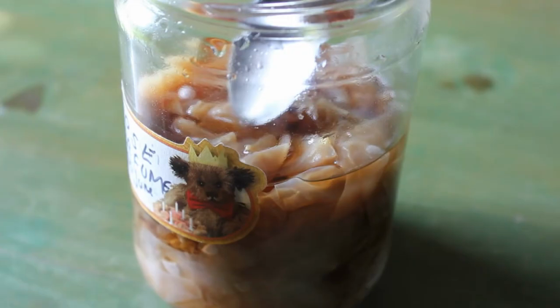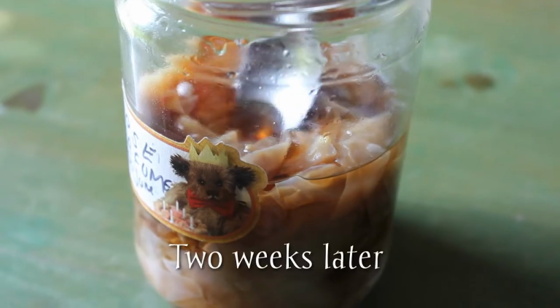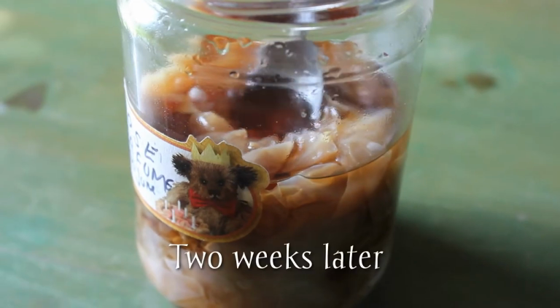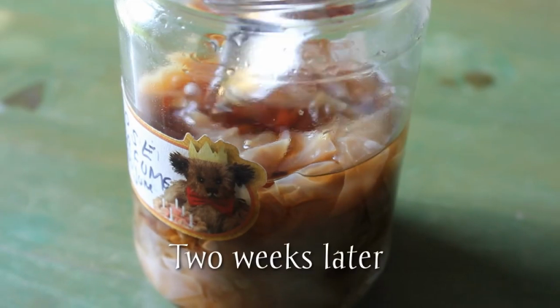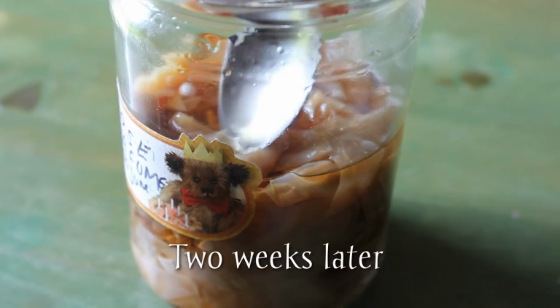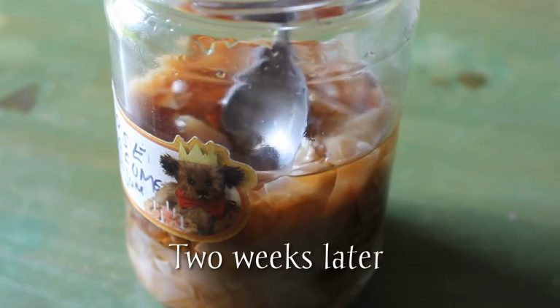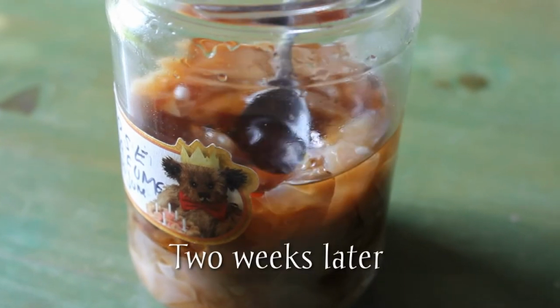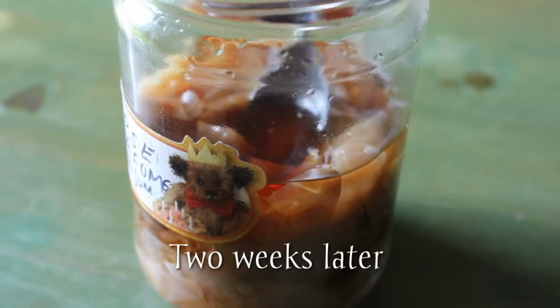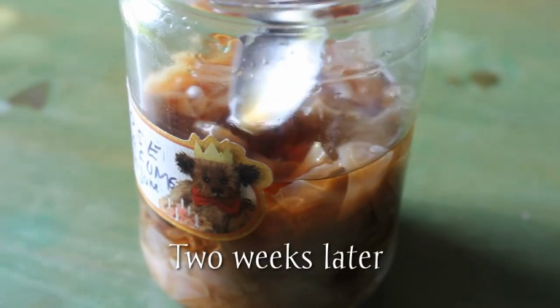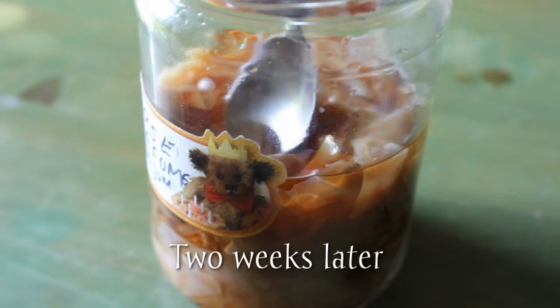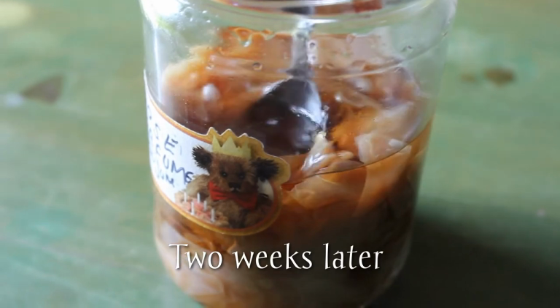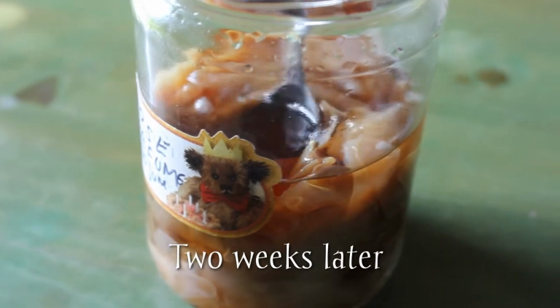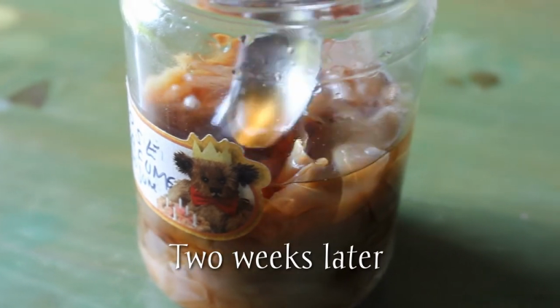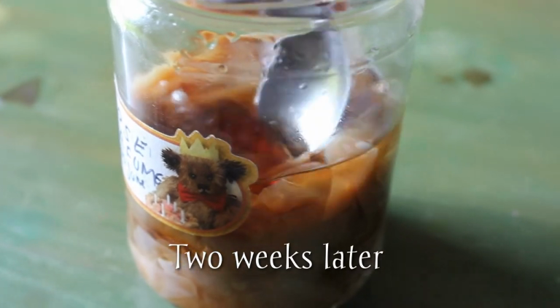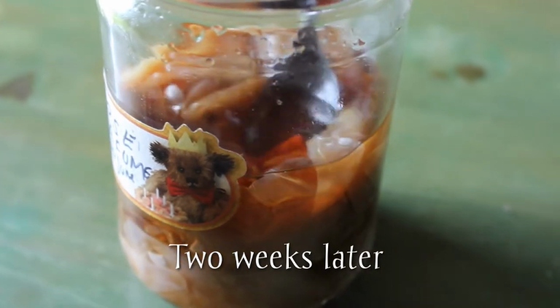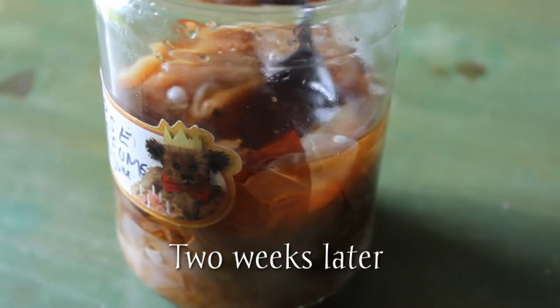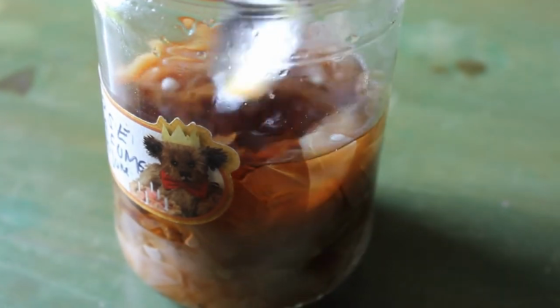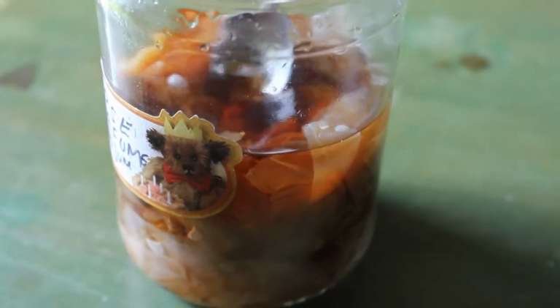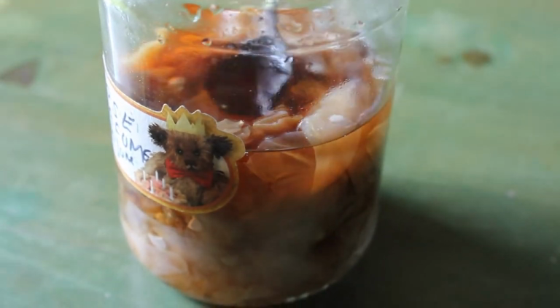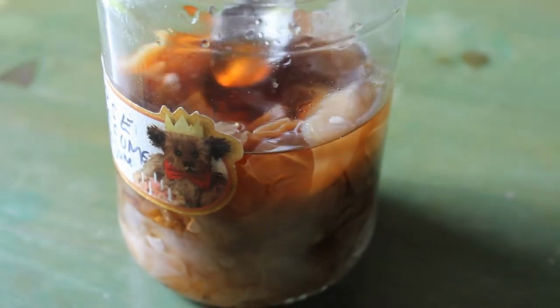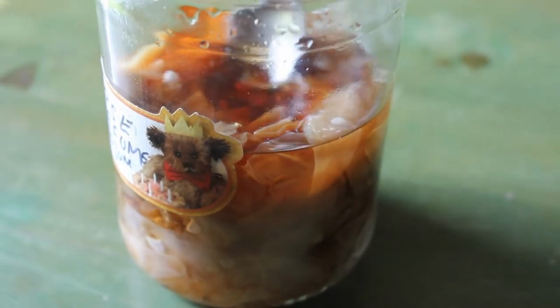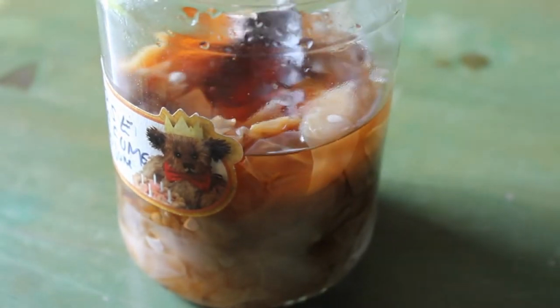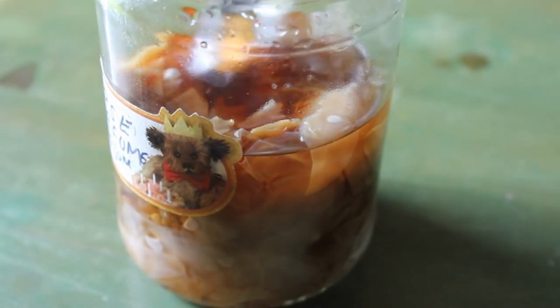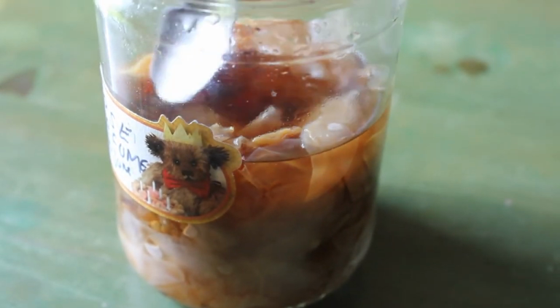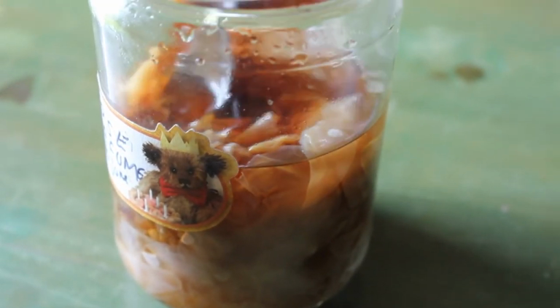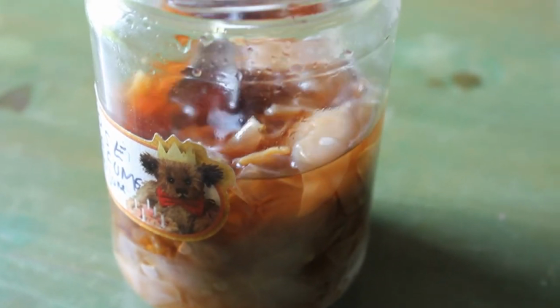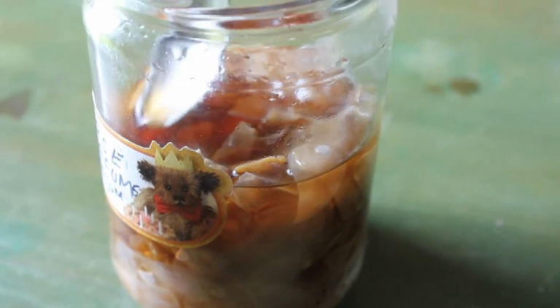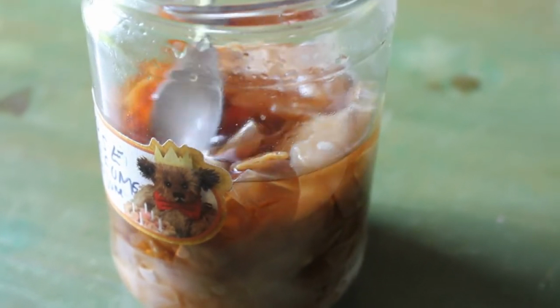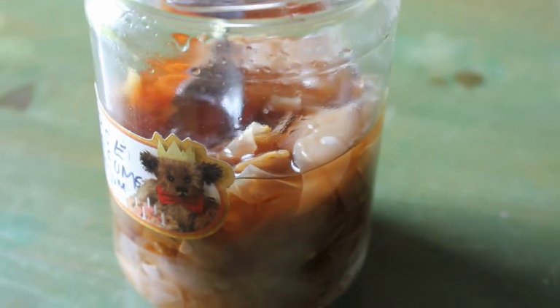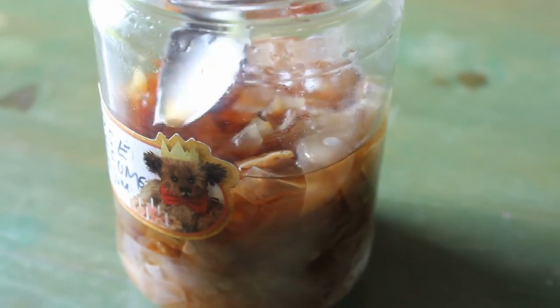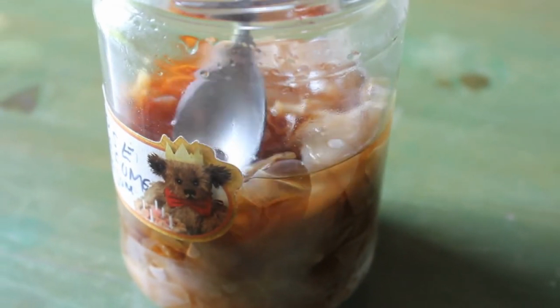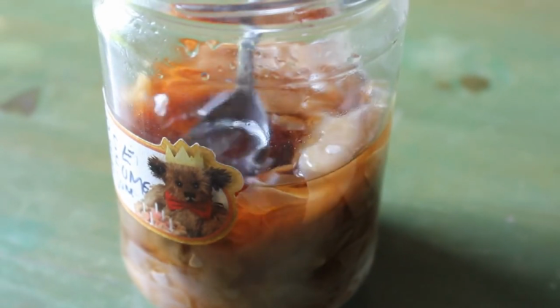Well, the colour is looking really good. It's a beautiful, rich, deep, almost ruby red.